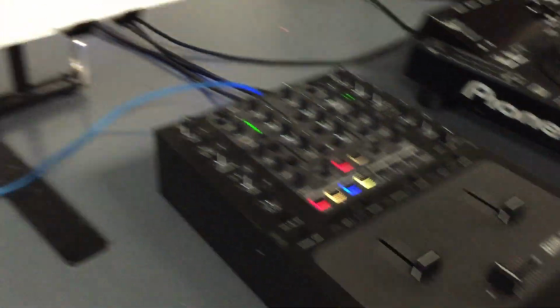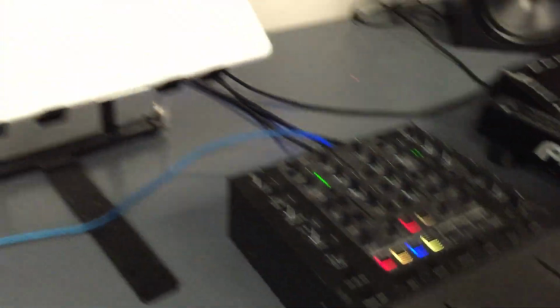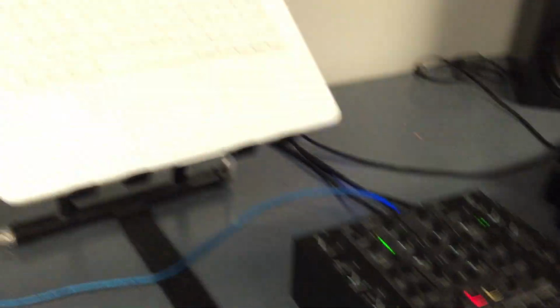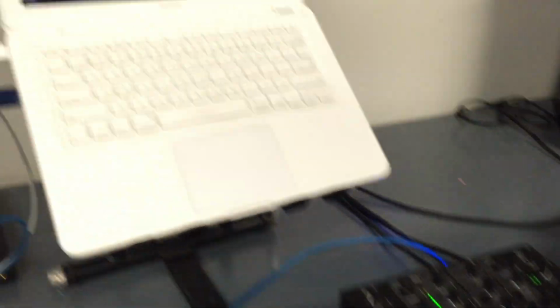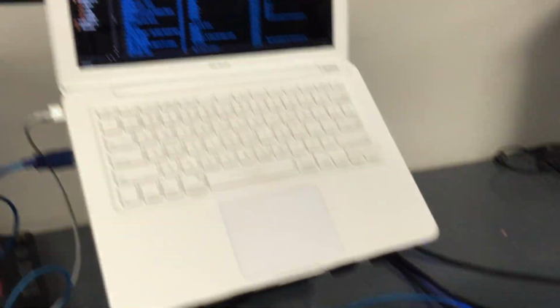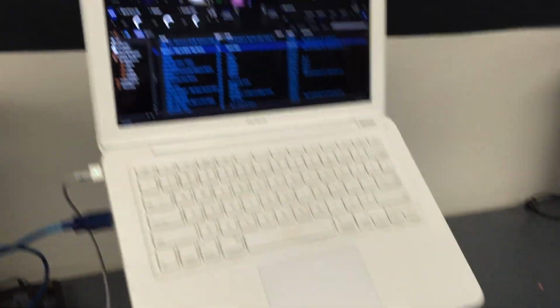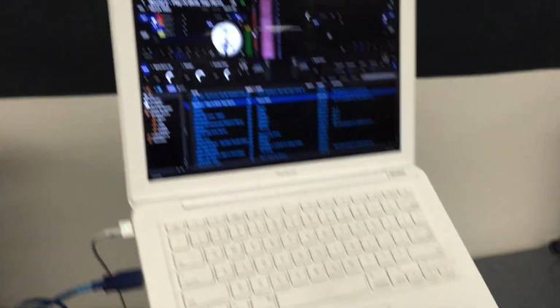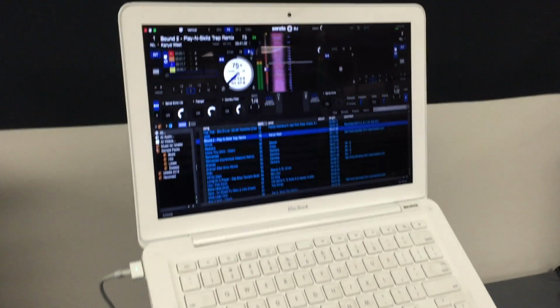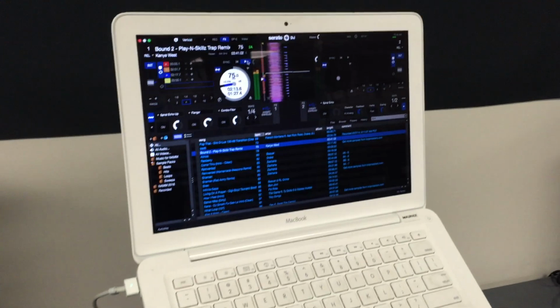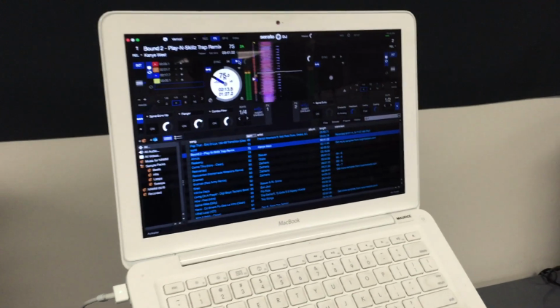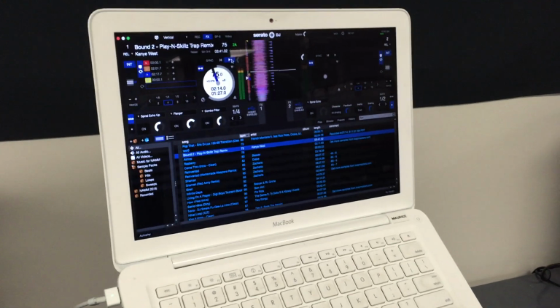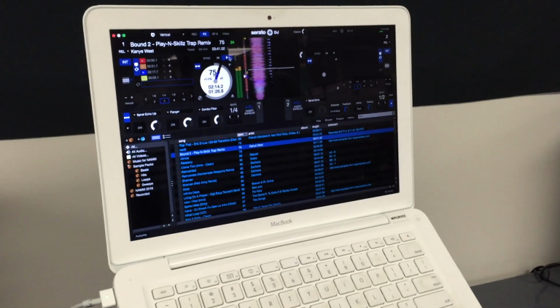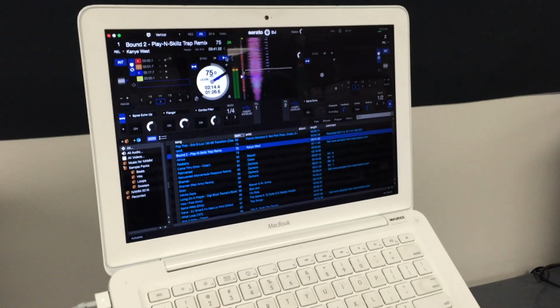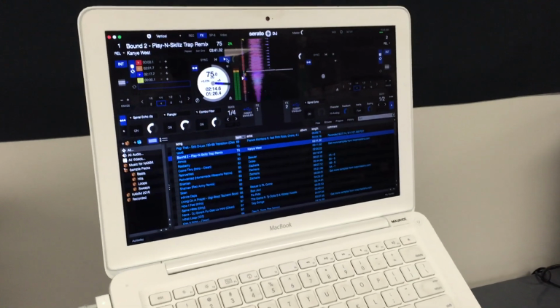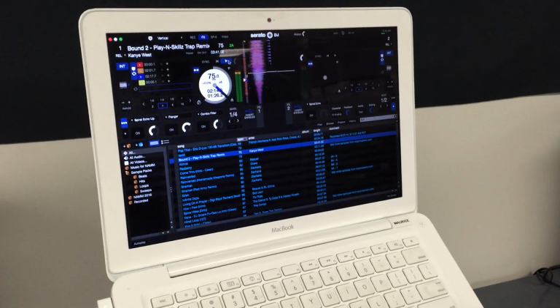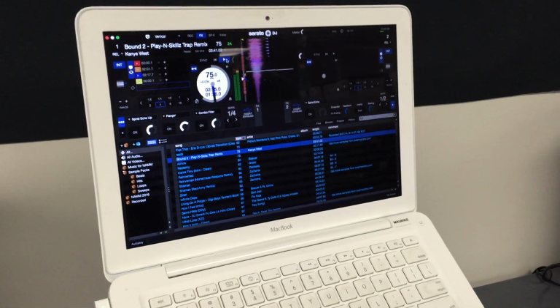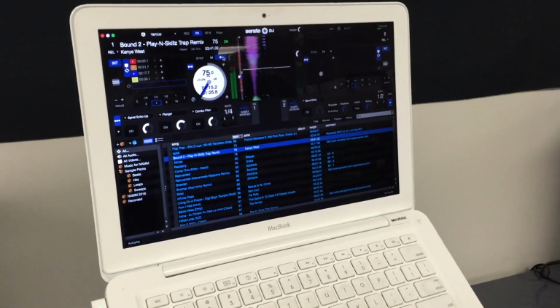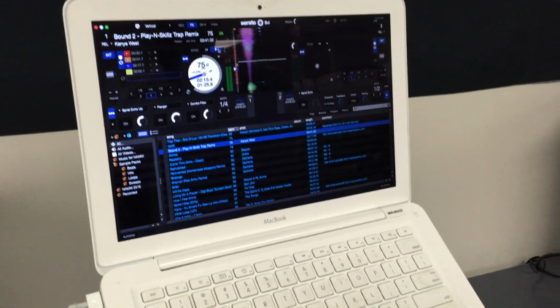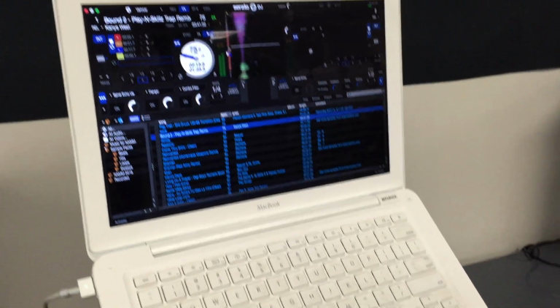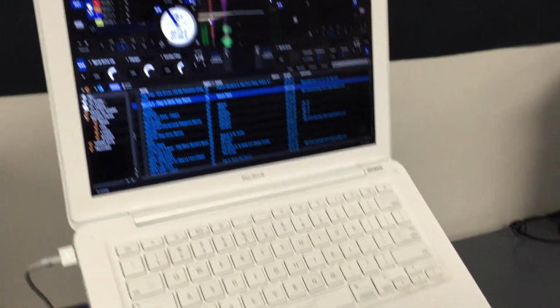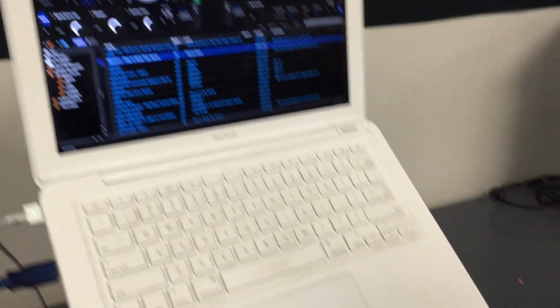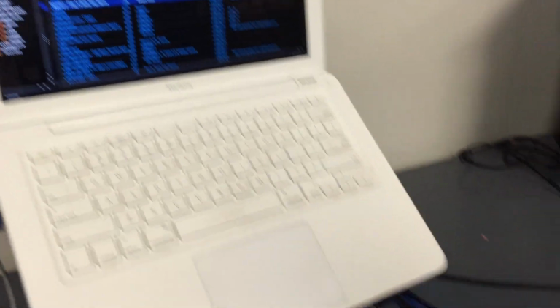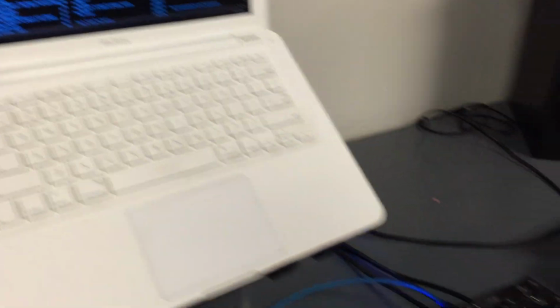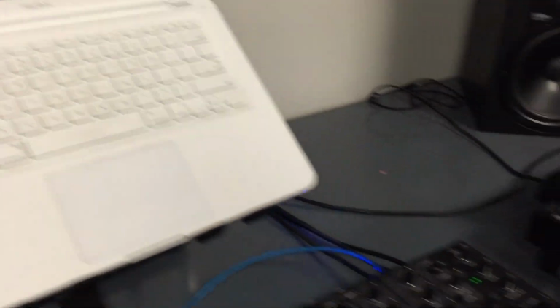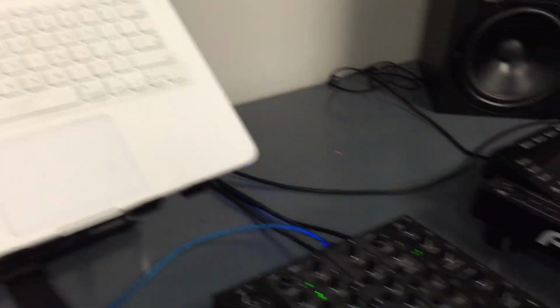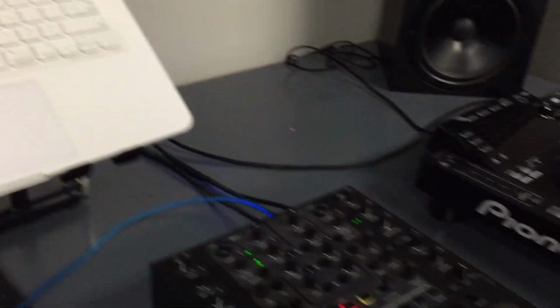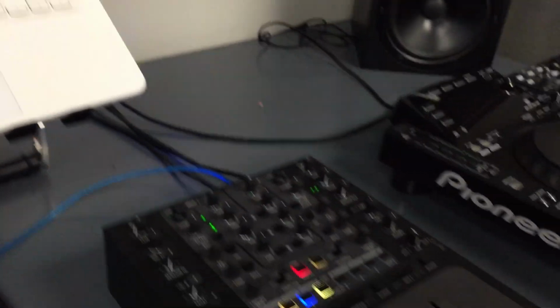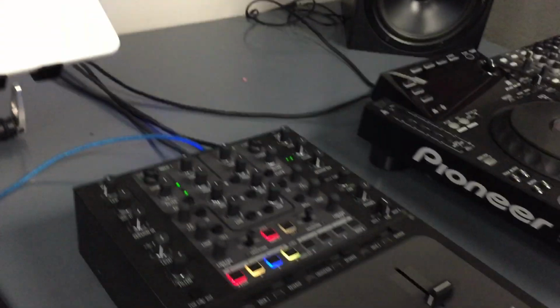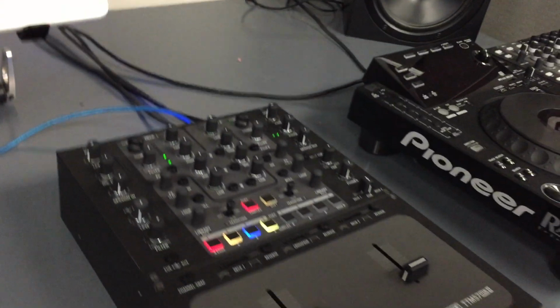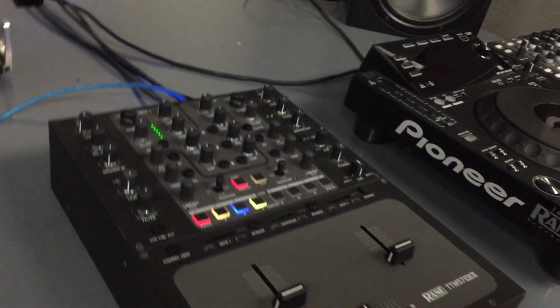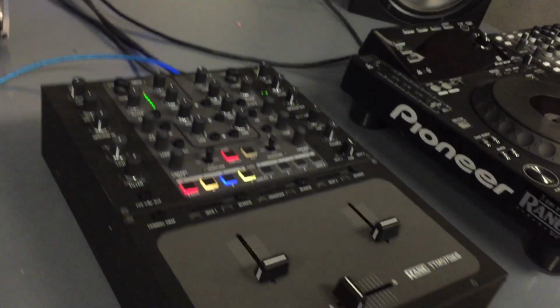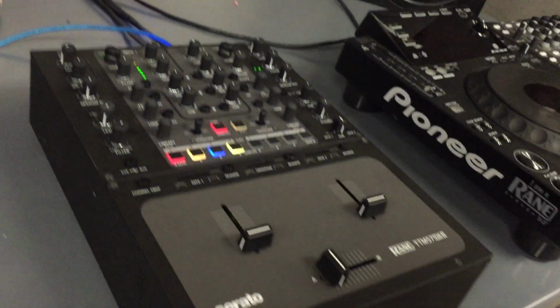You've got the third hand to use when you're mixing with the awesome footswitch capability of the TTM57MK2.